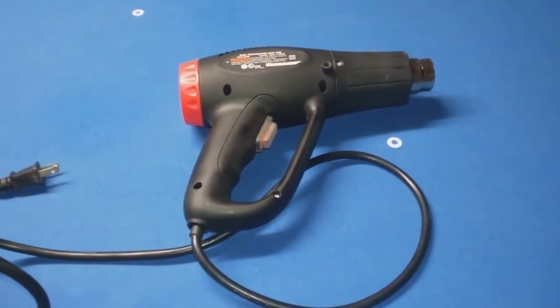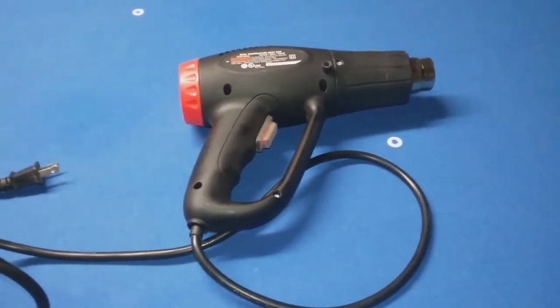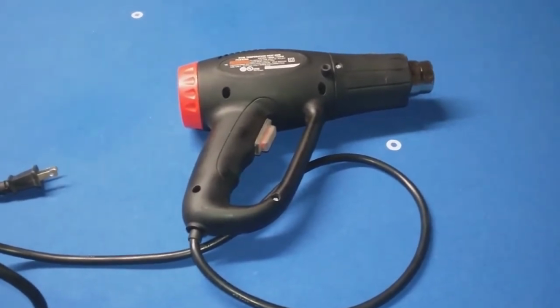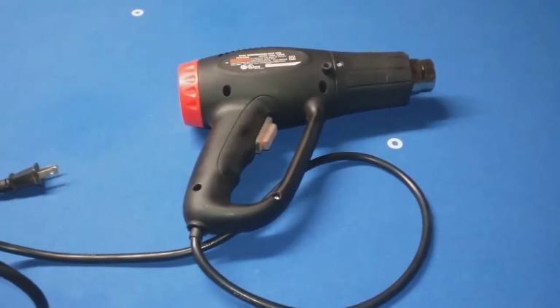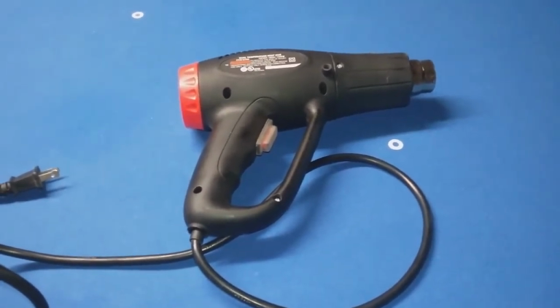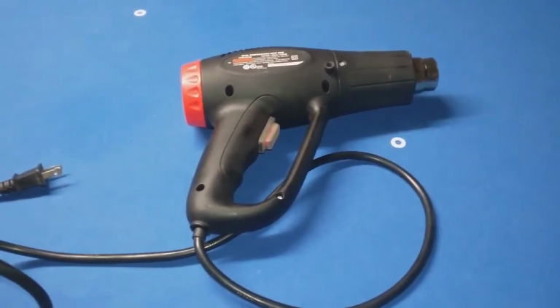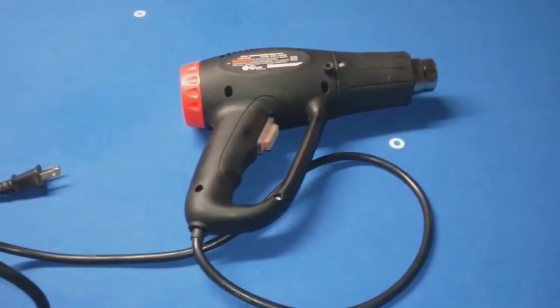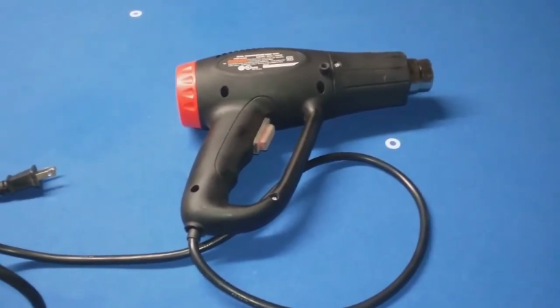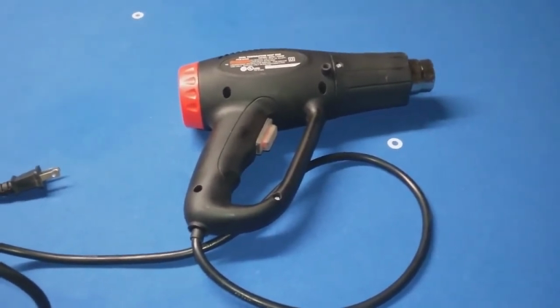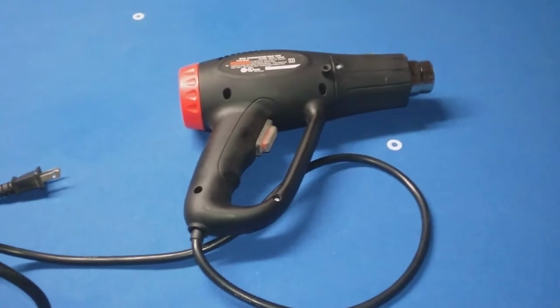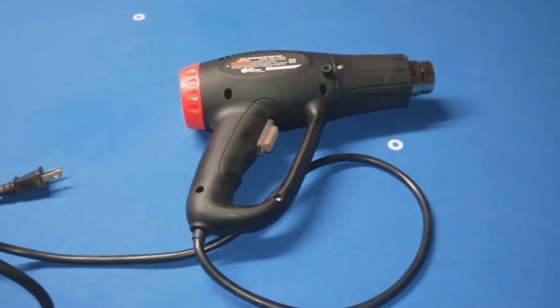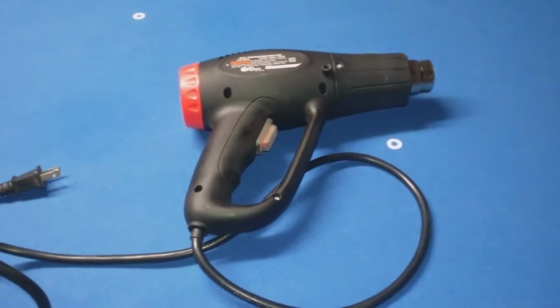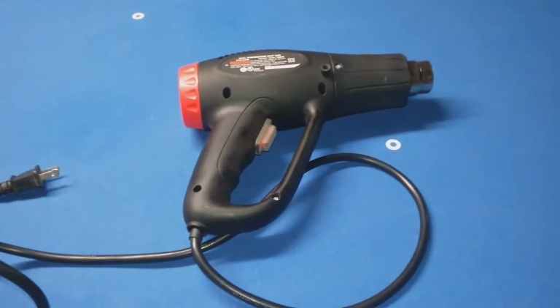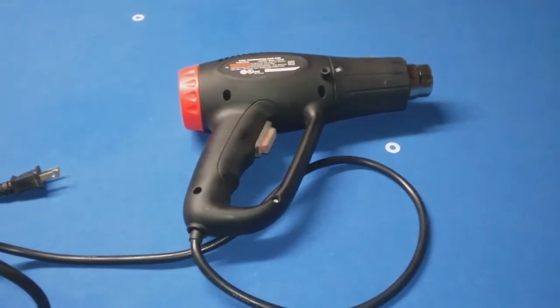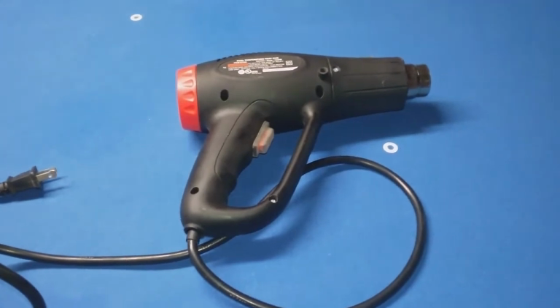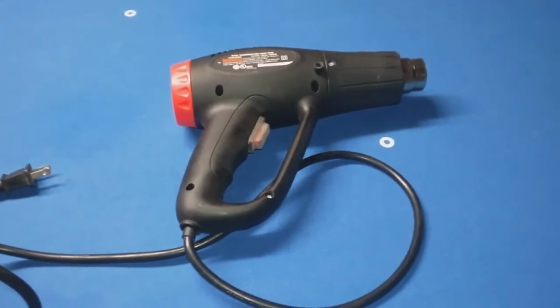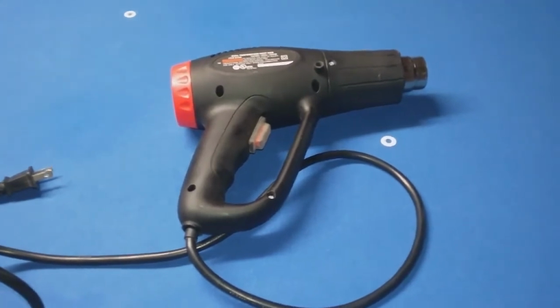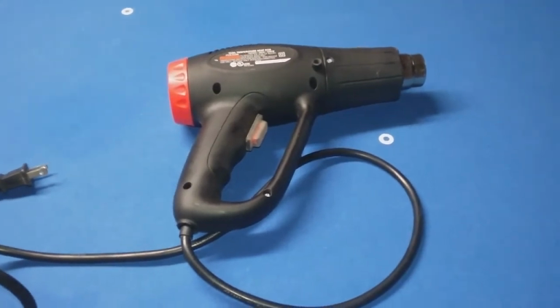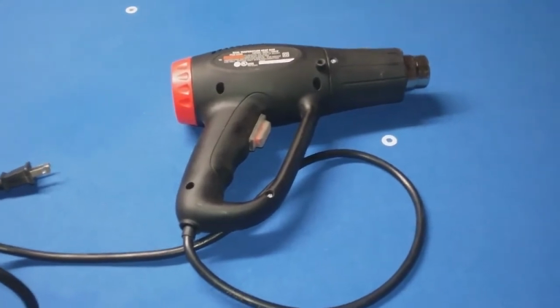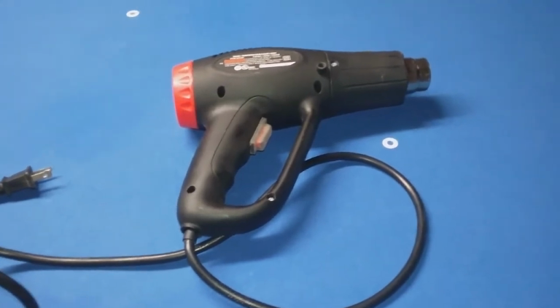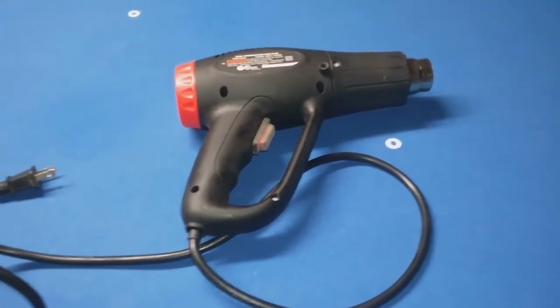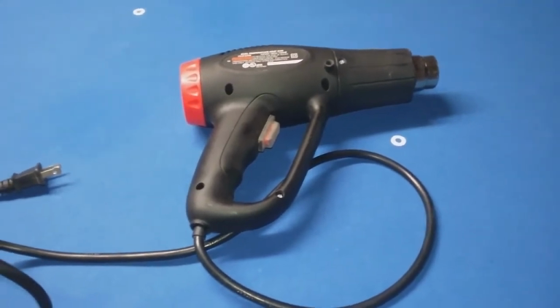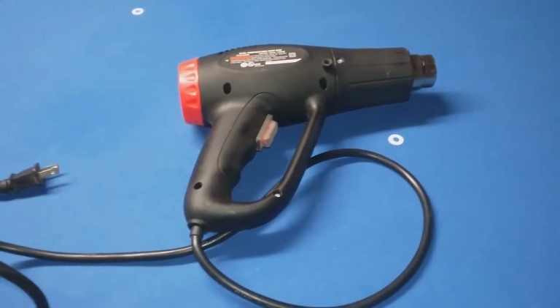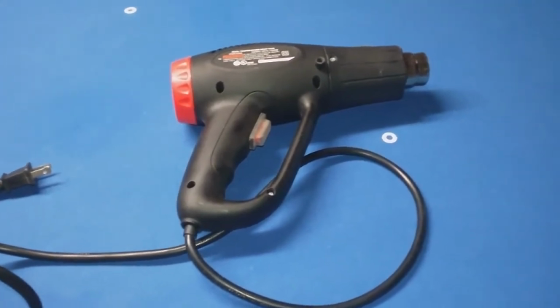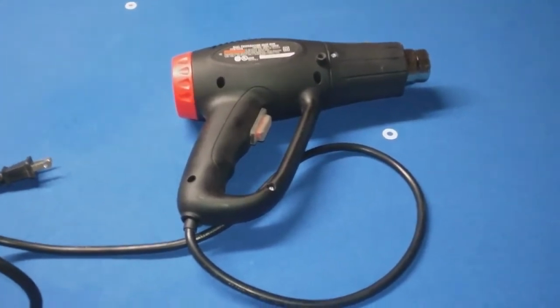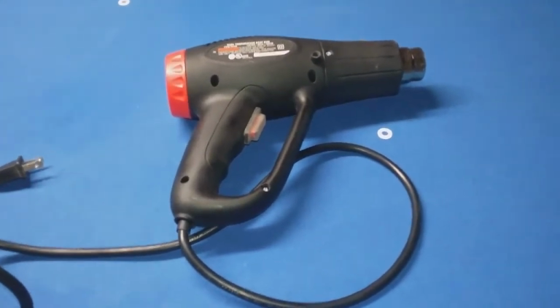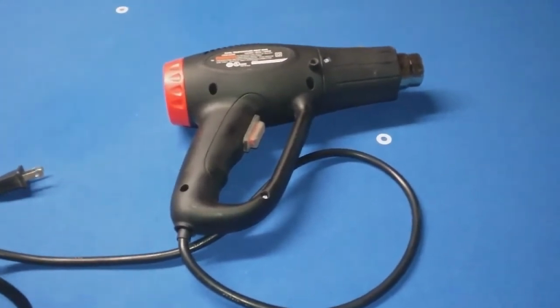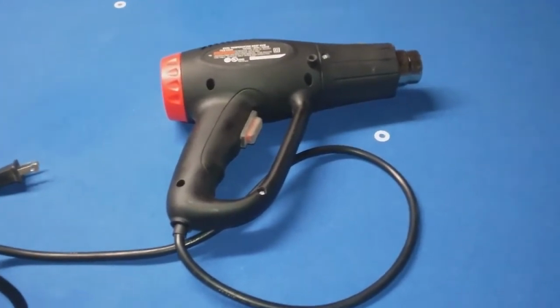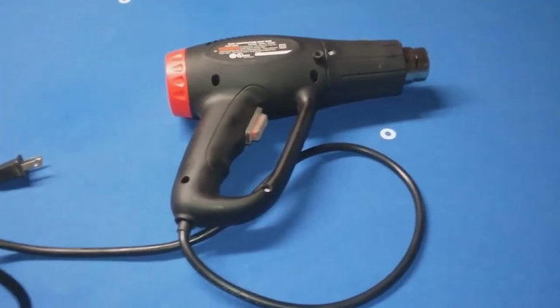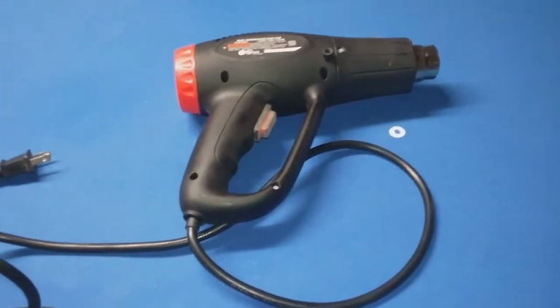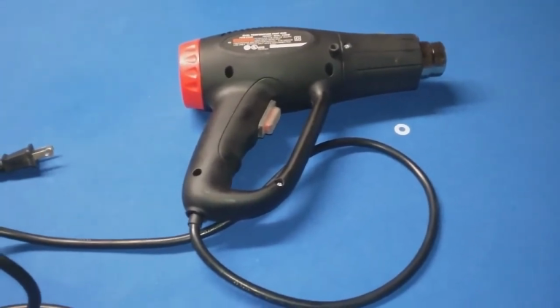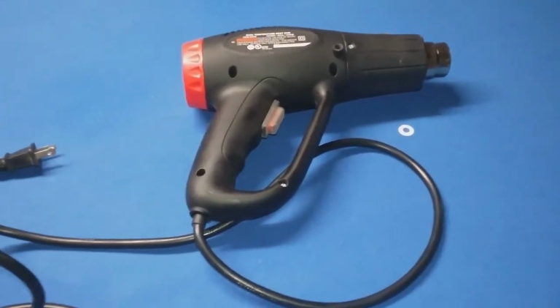It seems that if you put heat to them, you can do it with a torch — a propane torch — or you can do it with a heat gun.